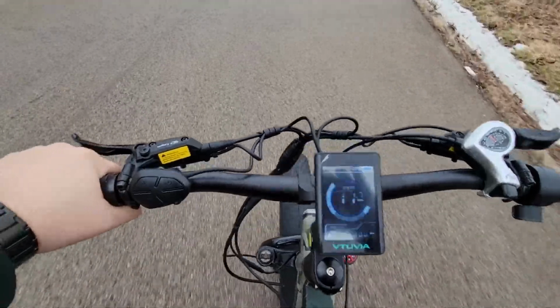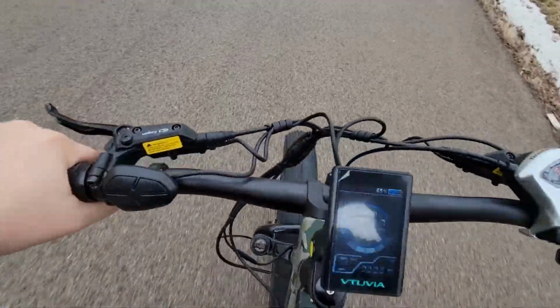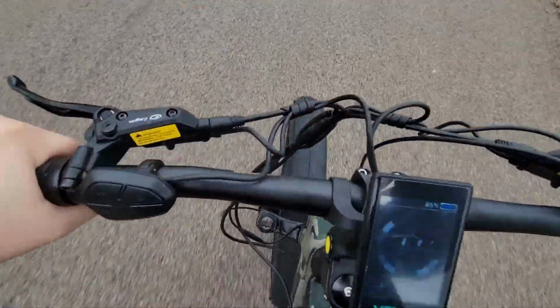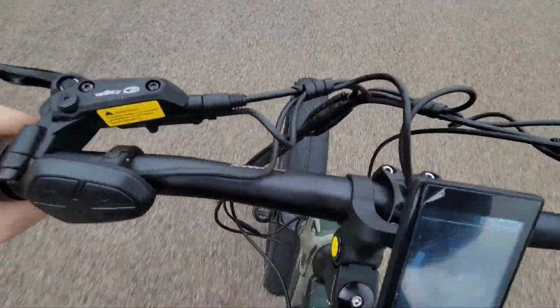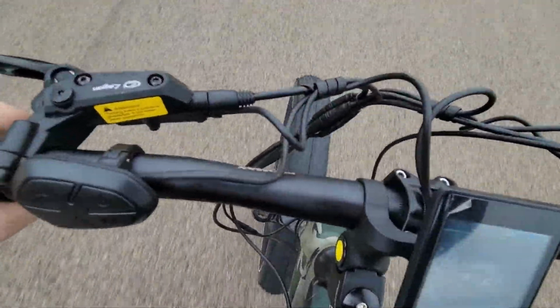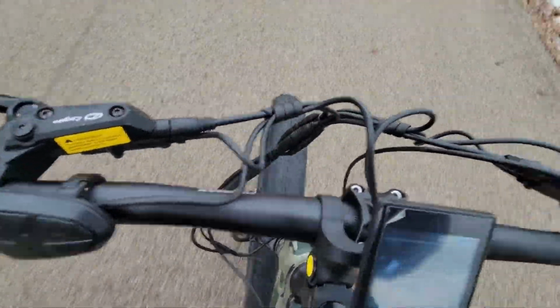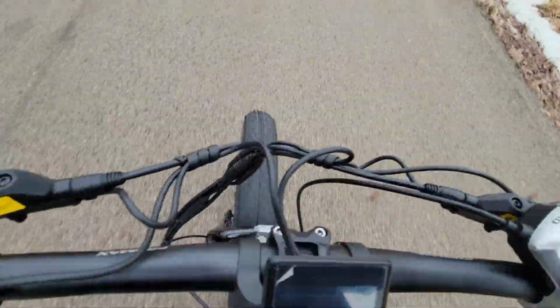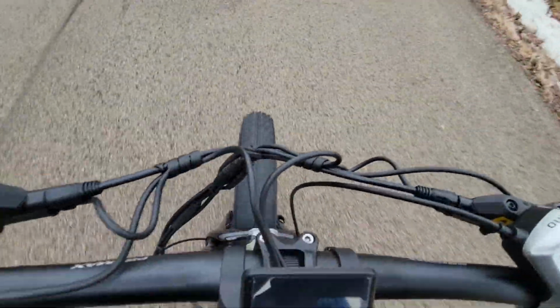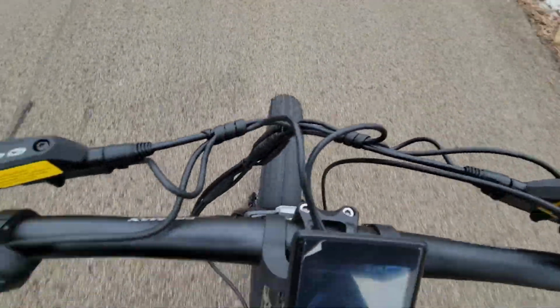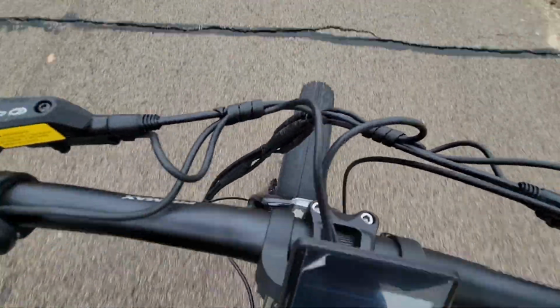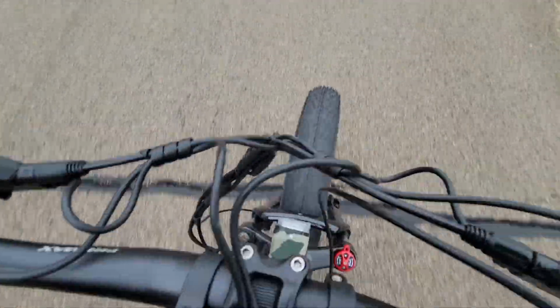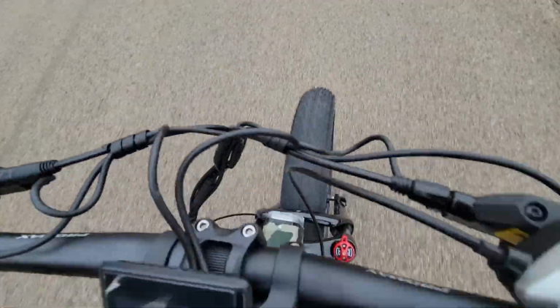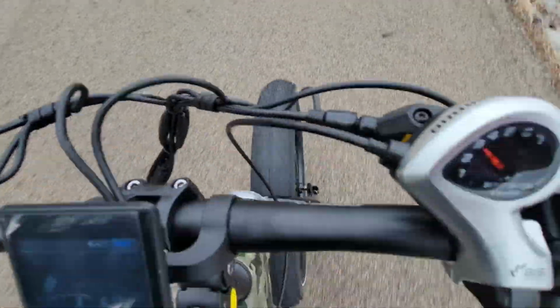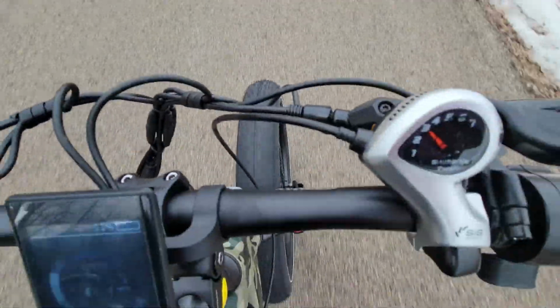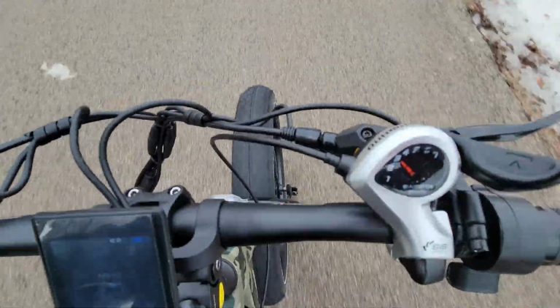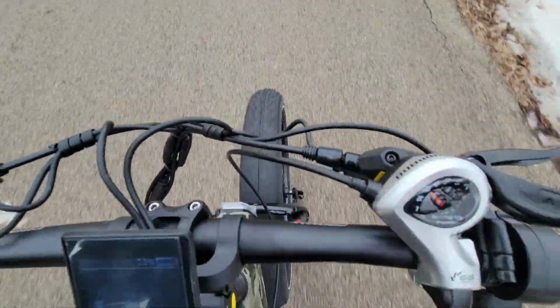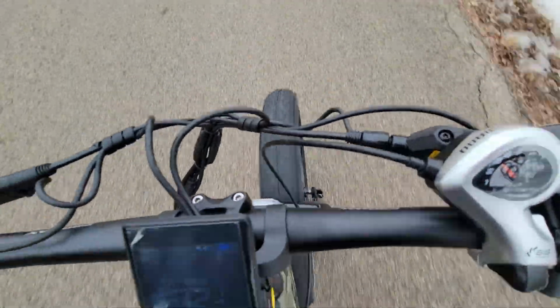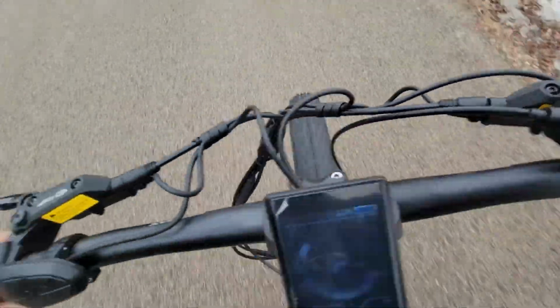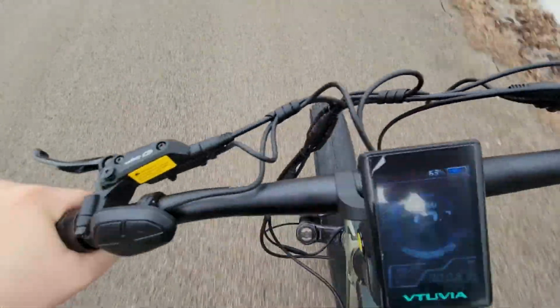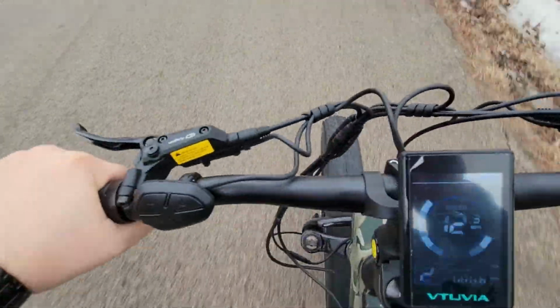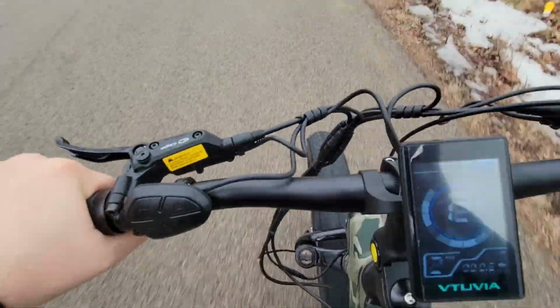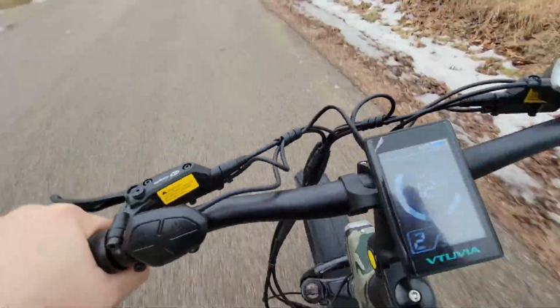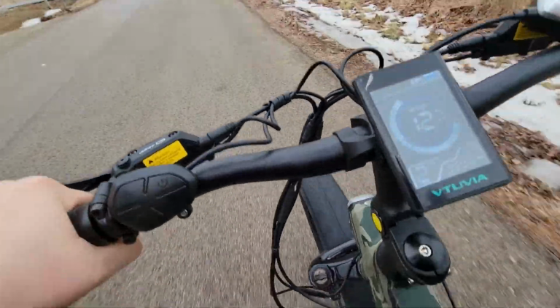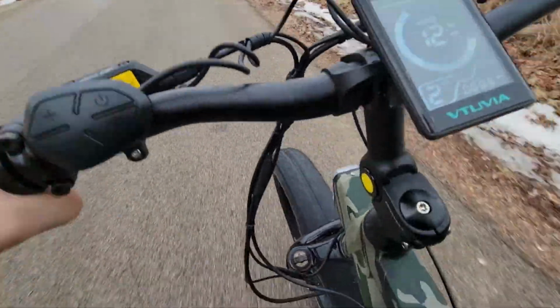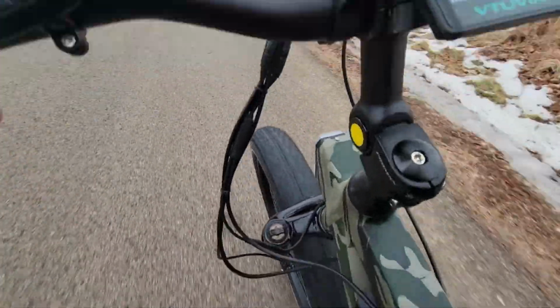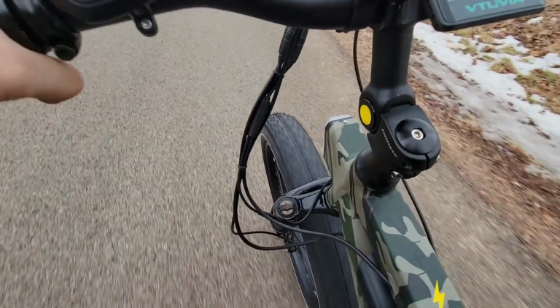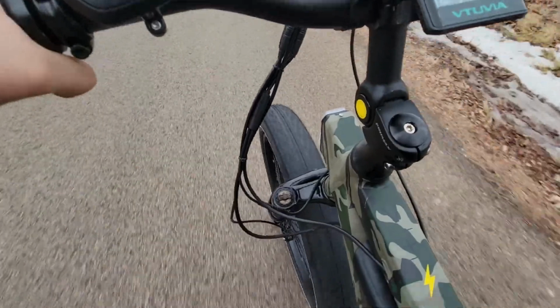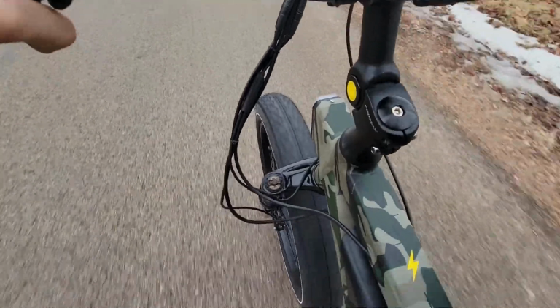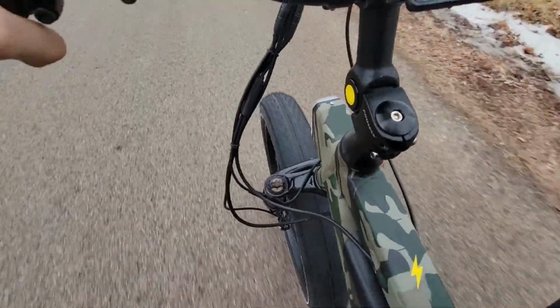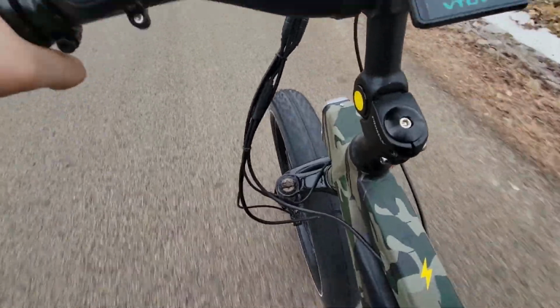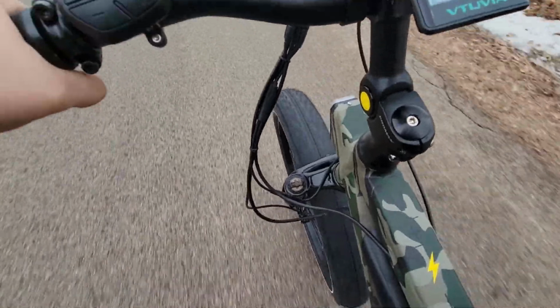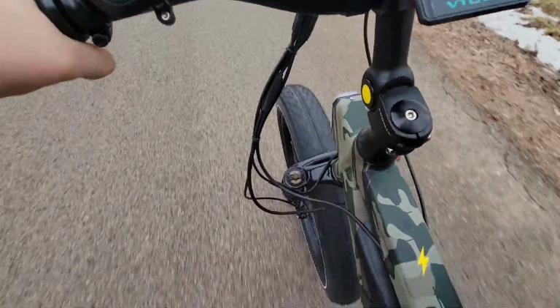I need to redo these wires too — it came all jacked up and came off the side.